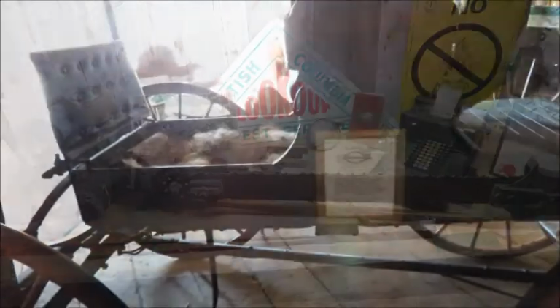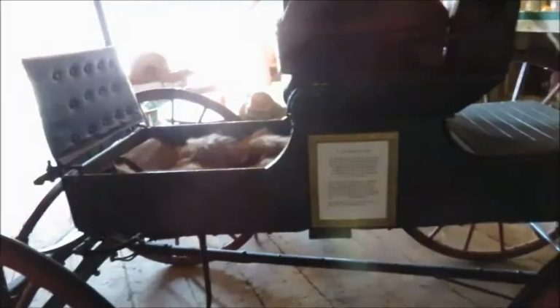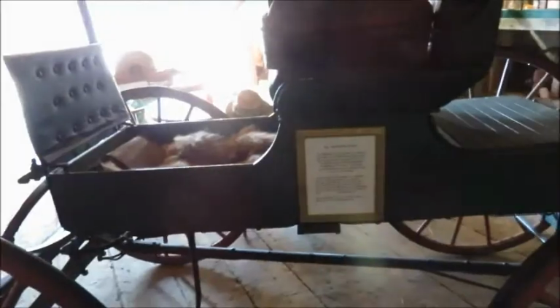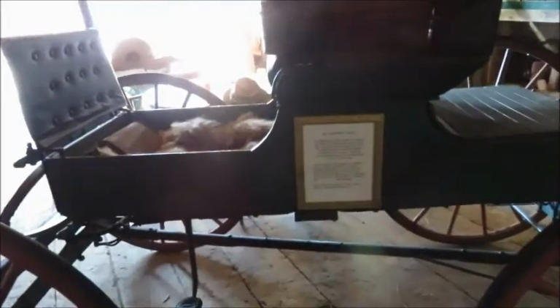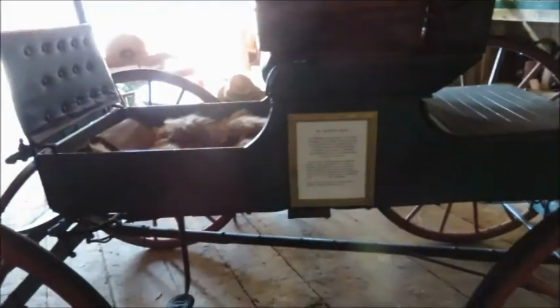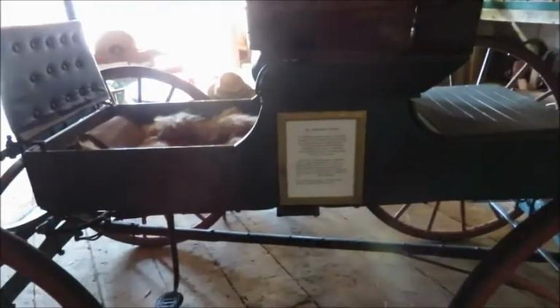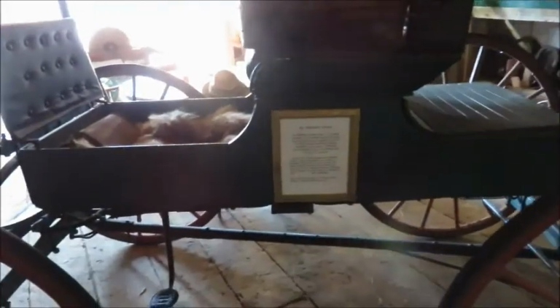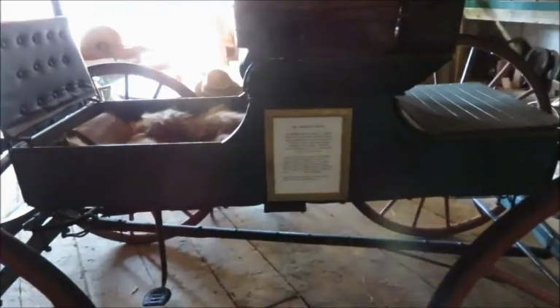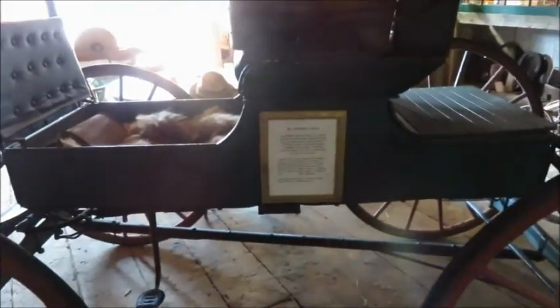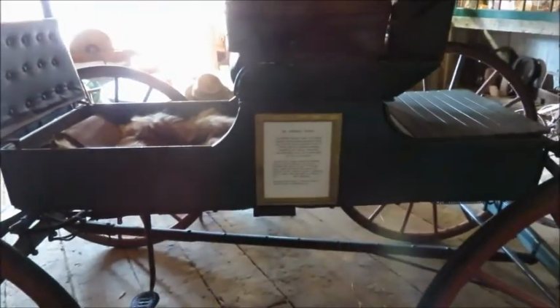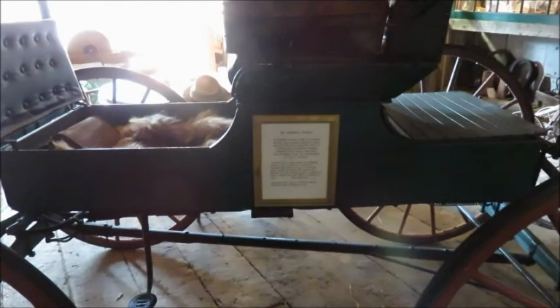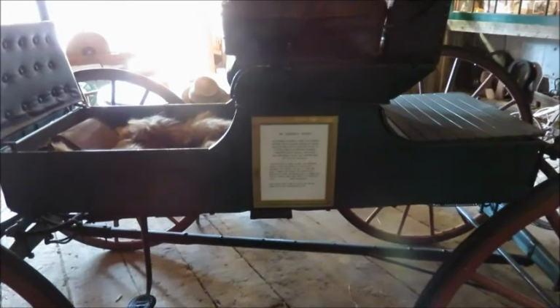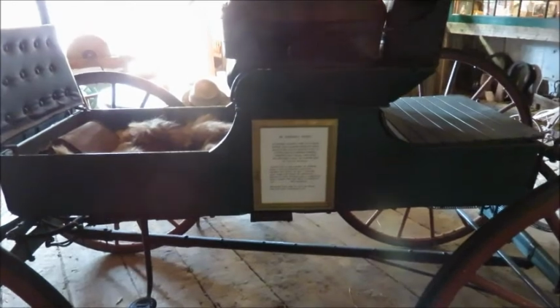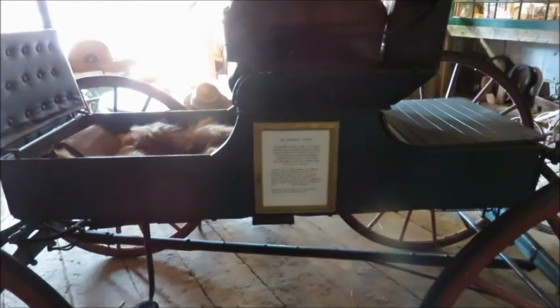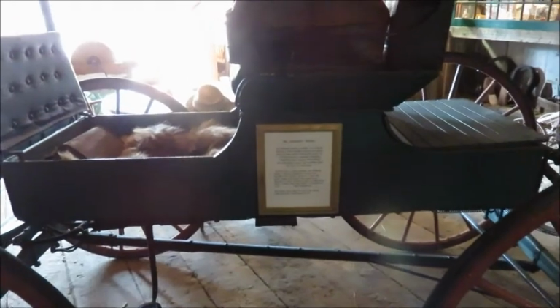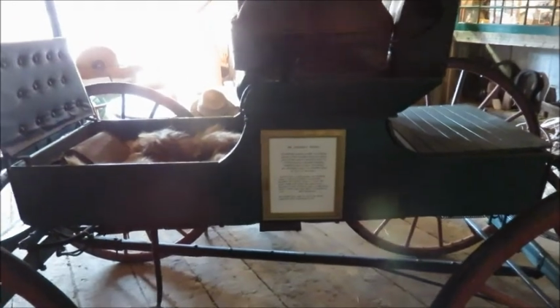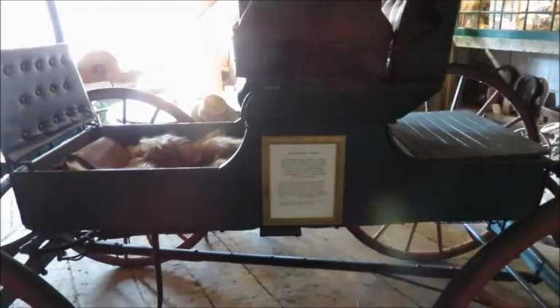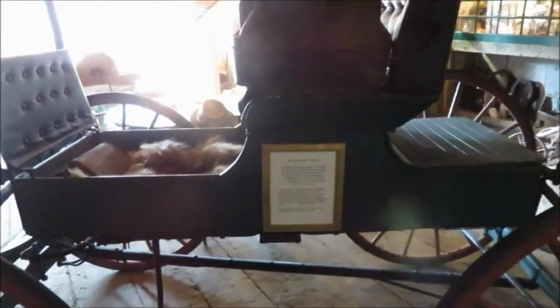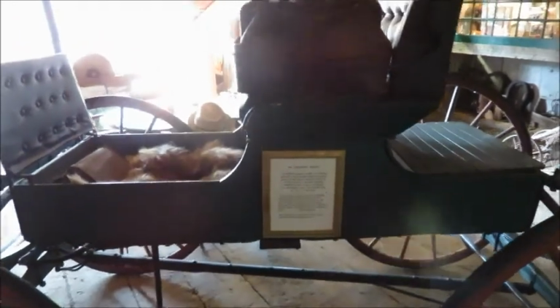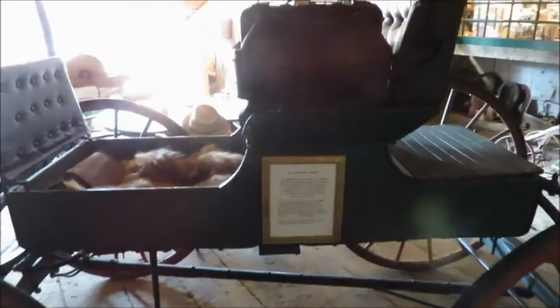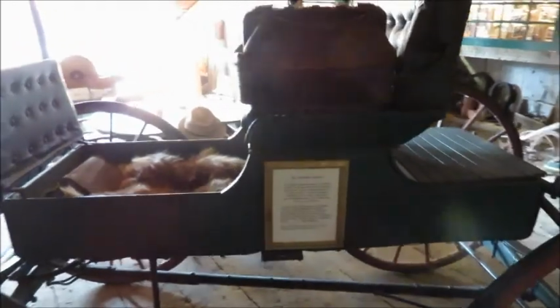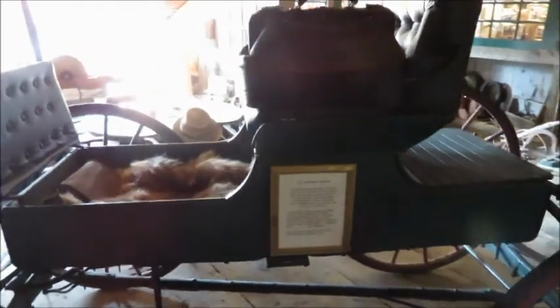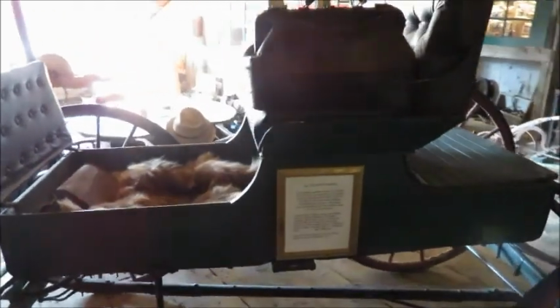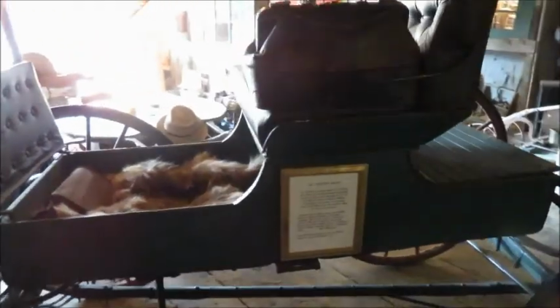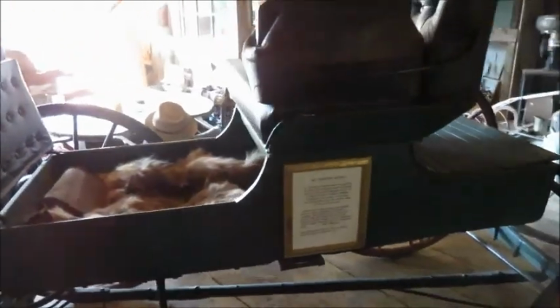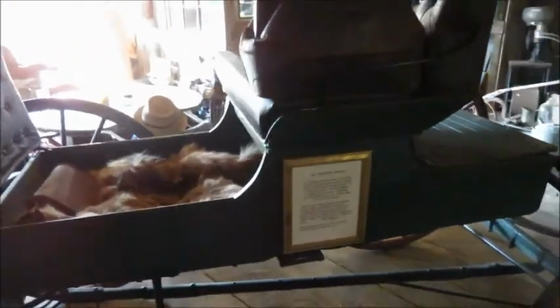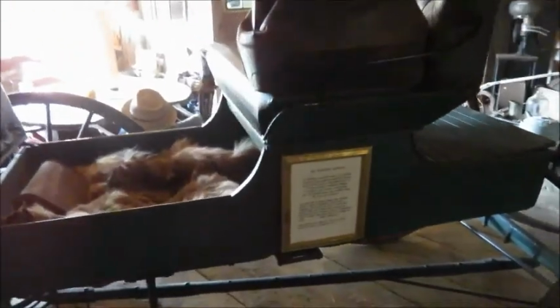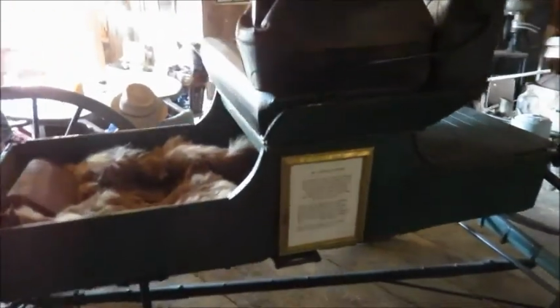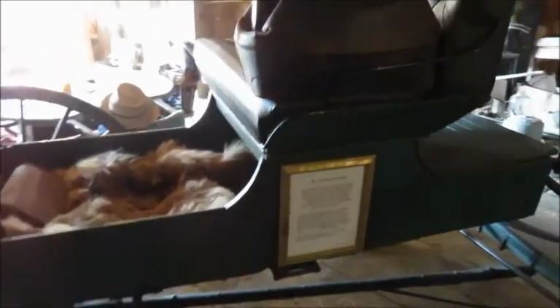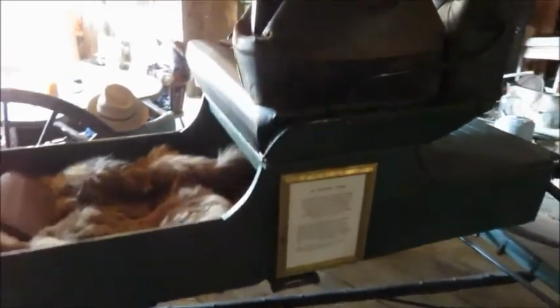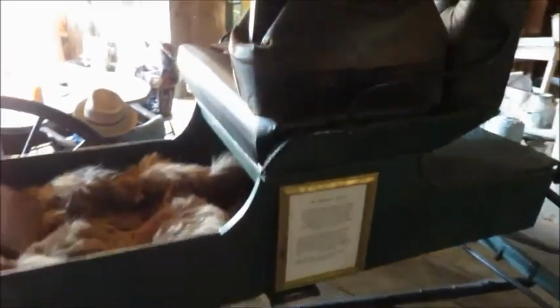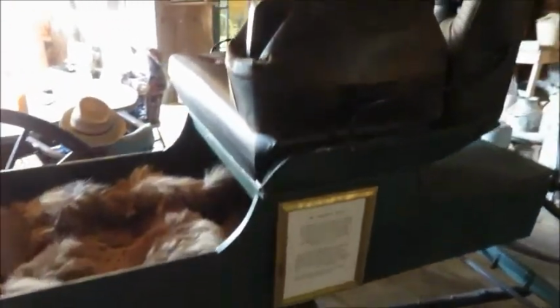This buggy belonged to Dr. Sanson. He was the first doctor in Clinton.